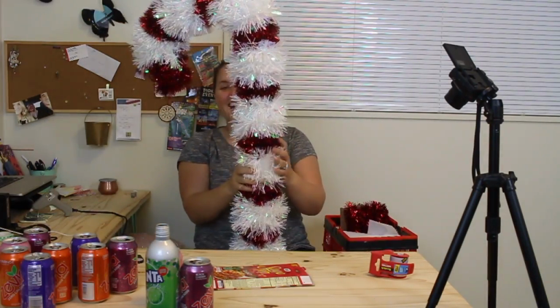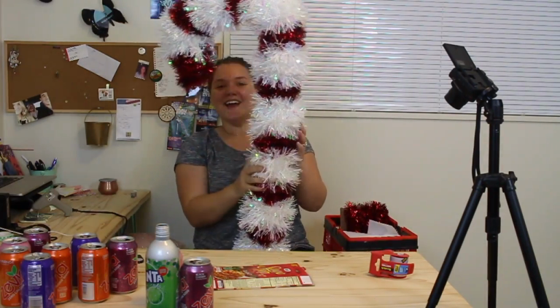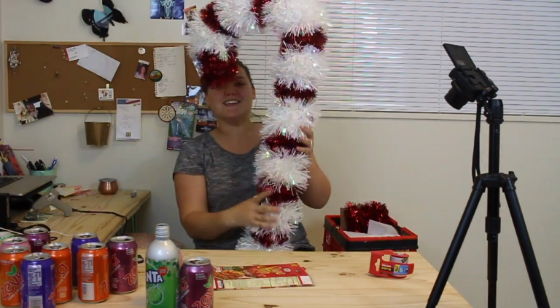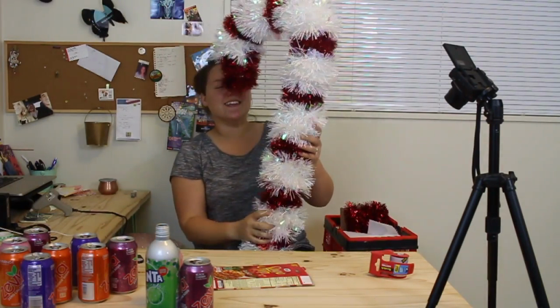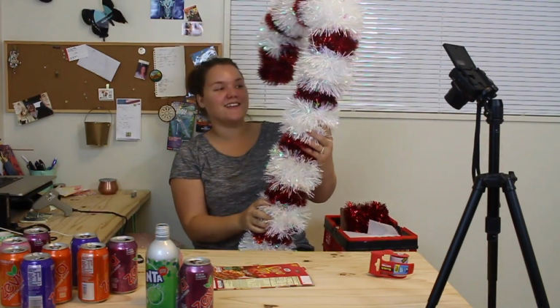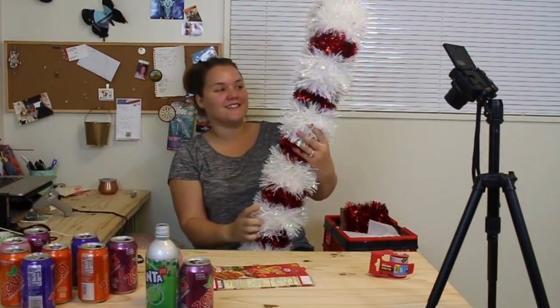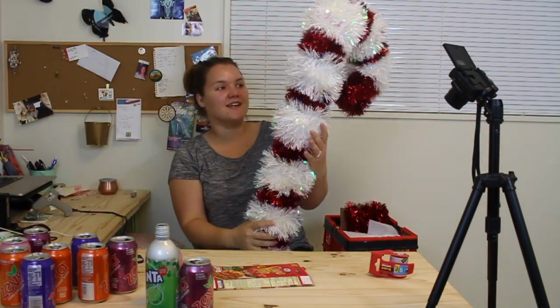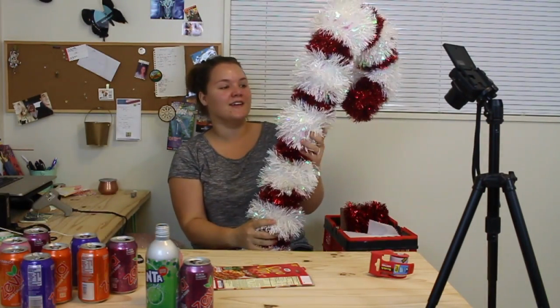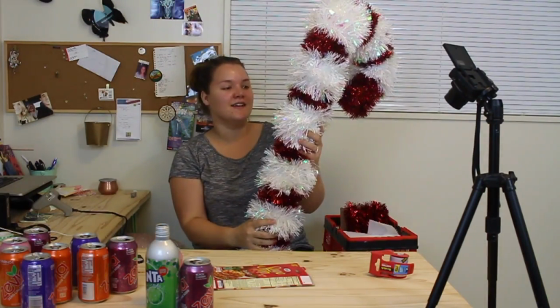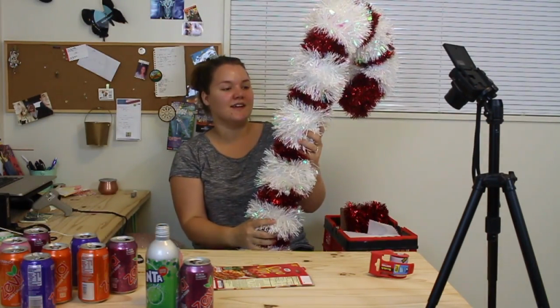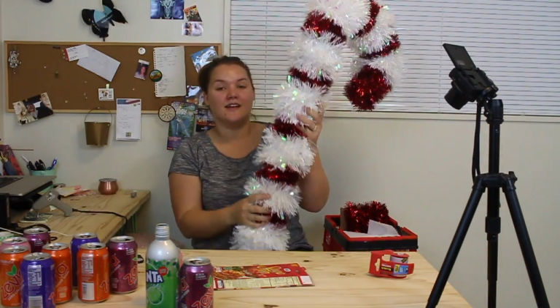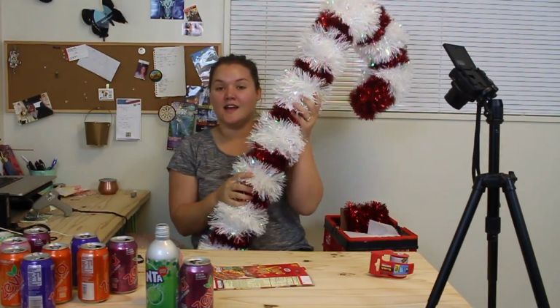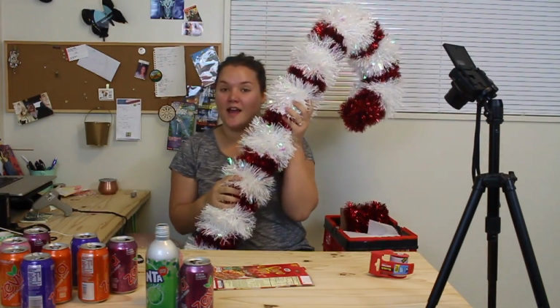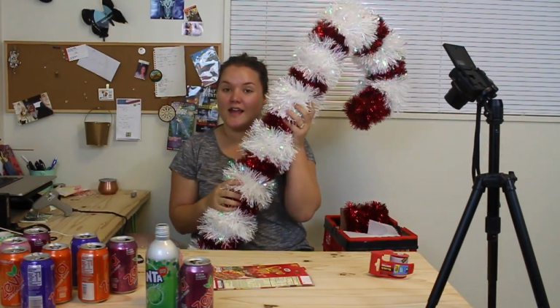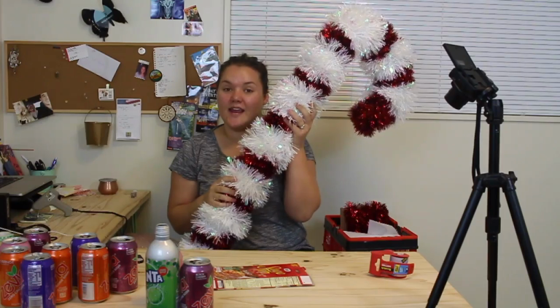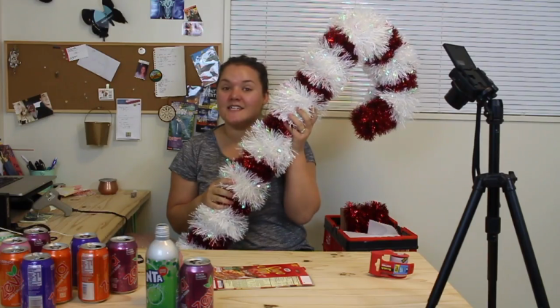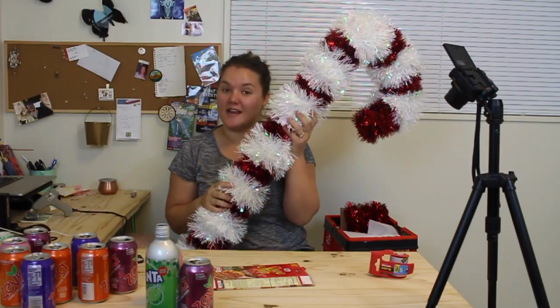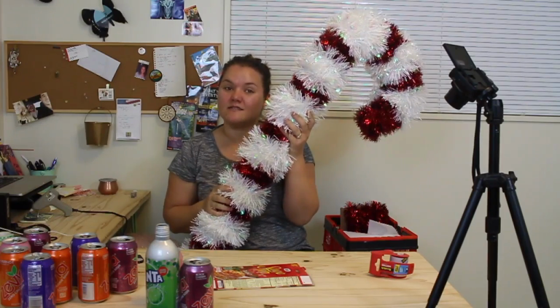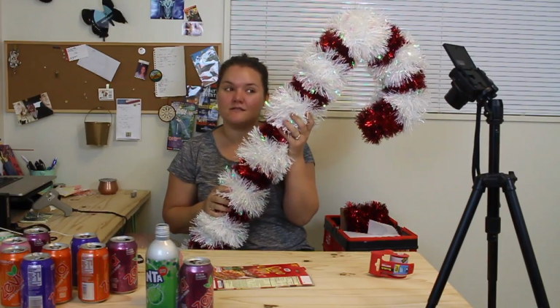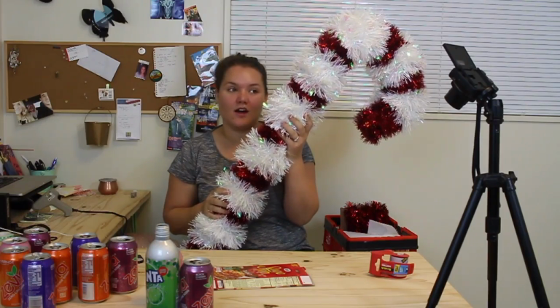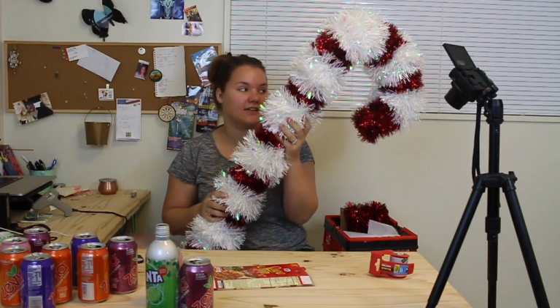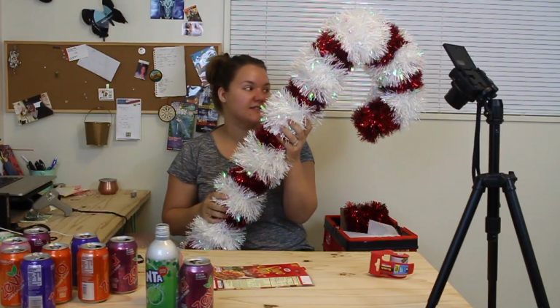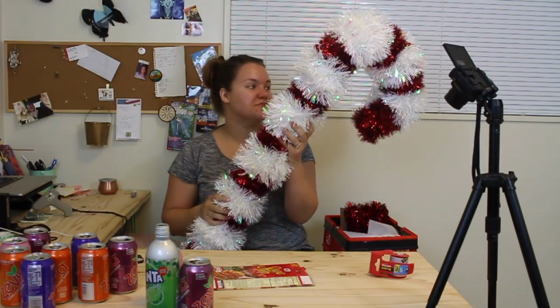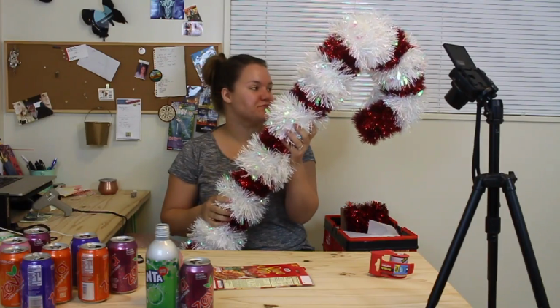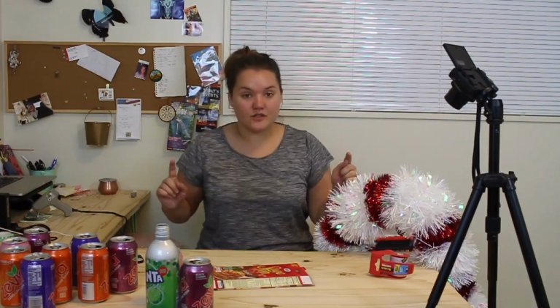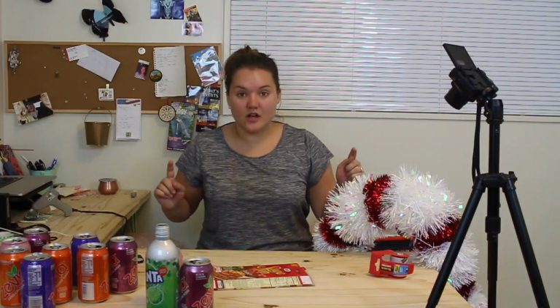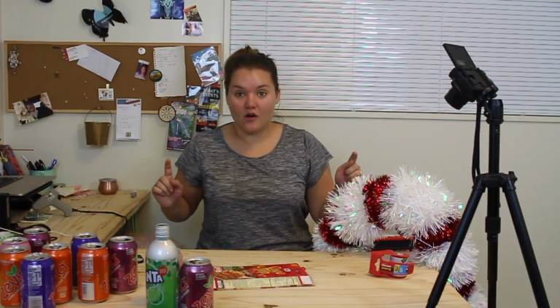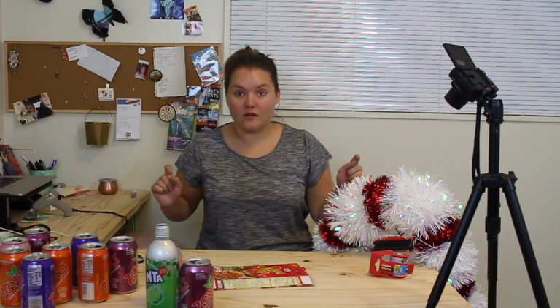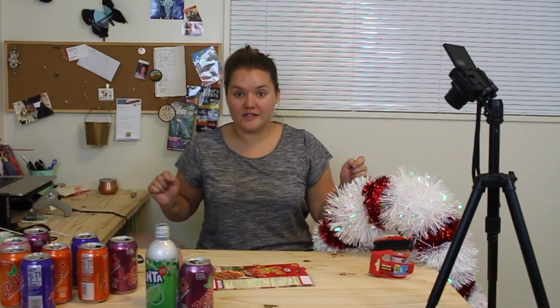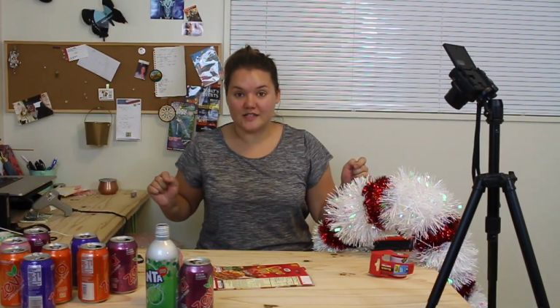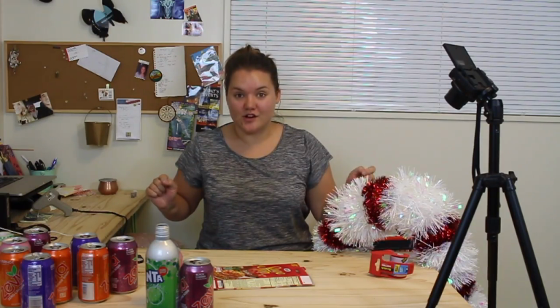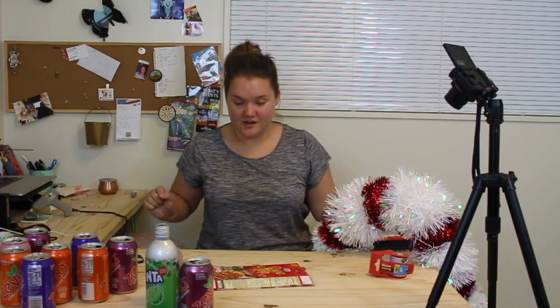It is a candy cane, obviously. Let's get started.